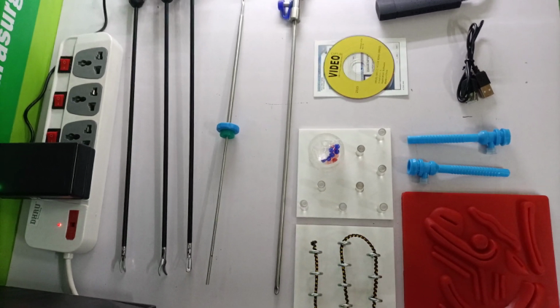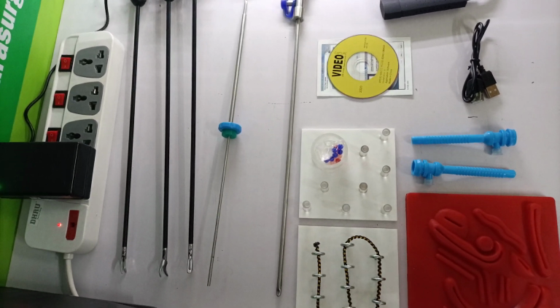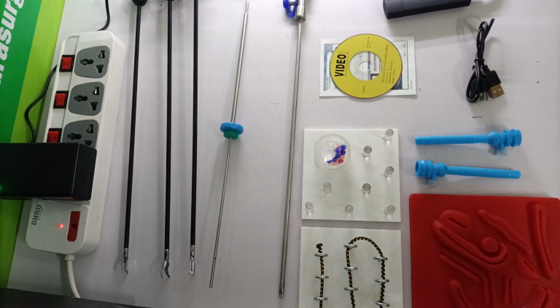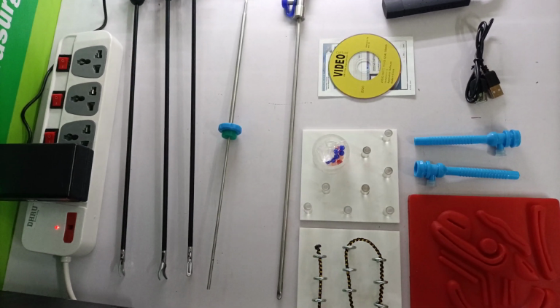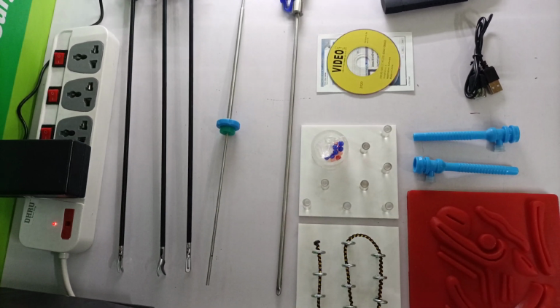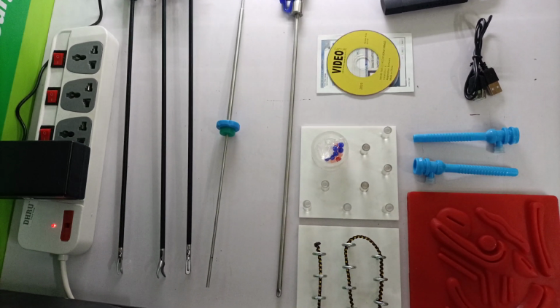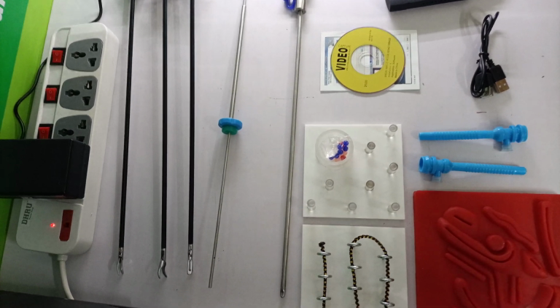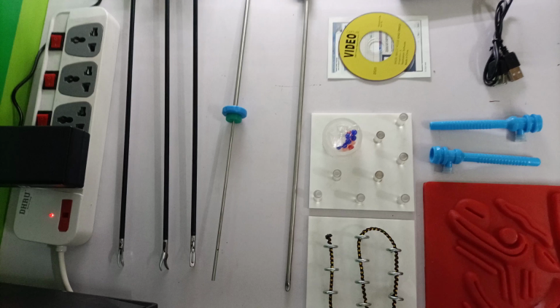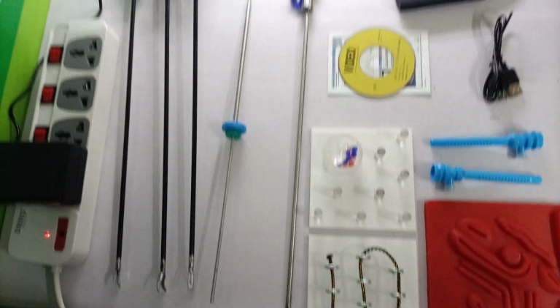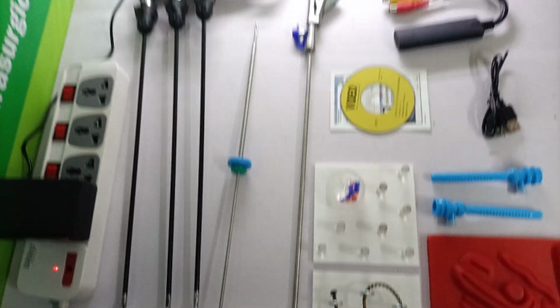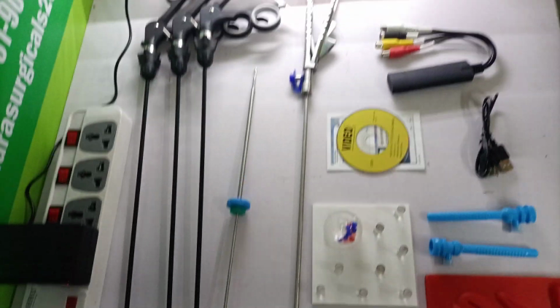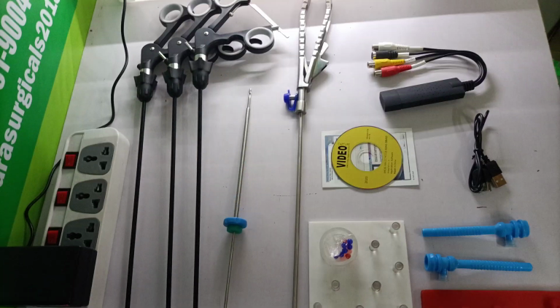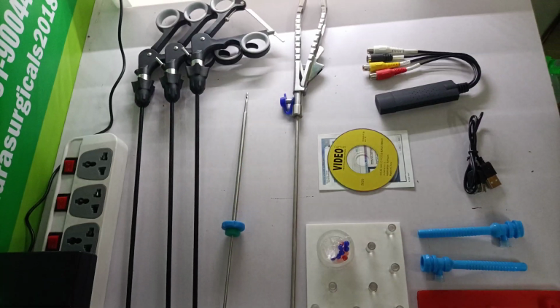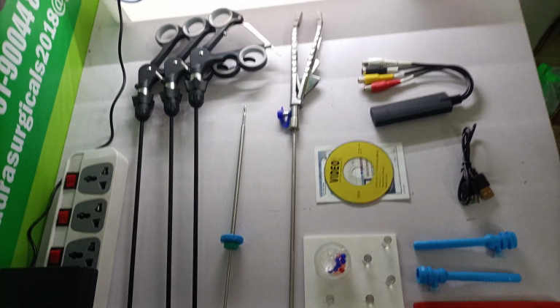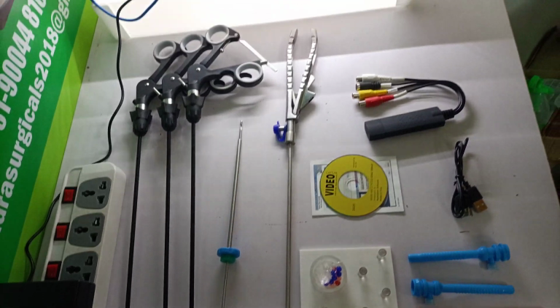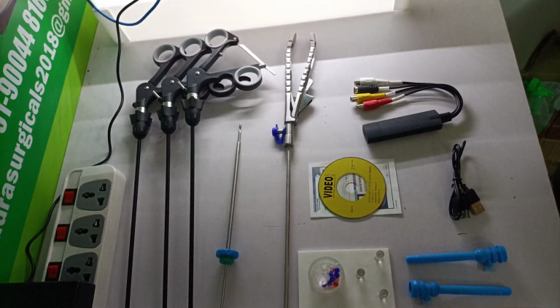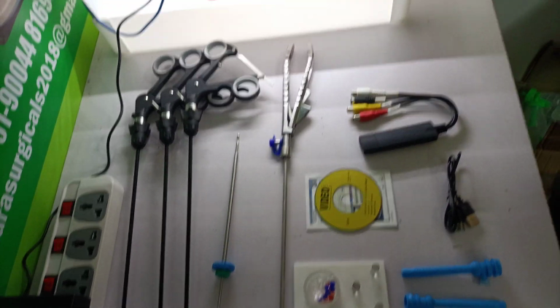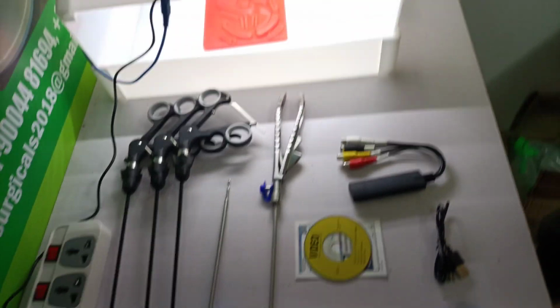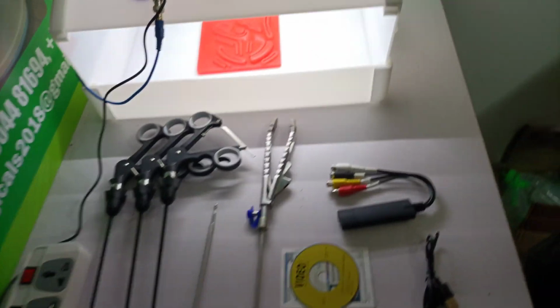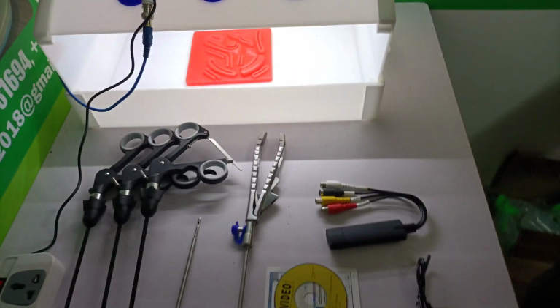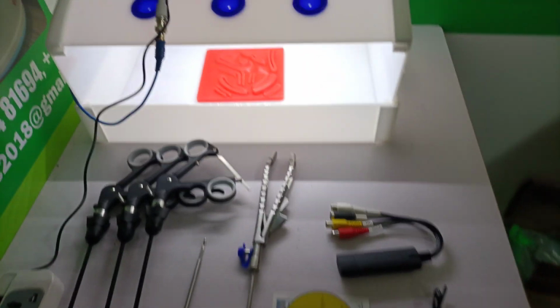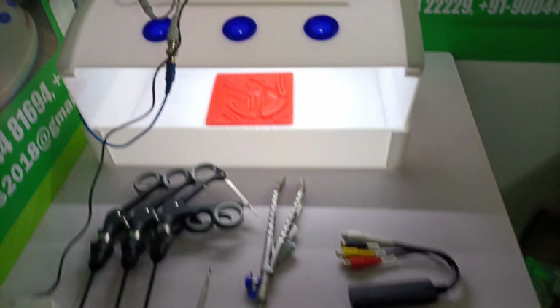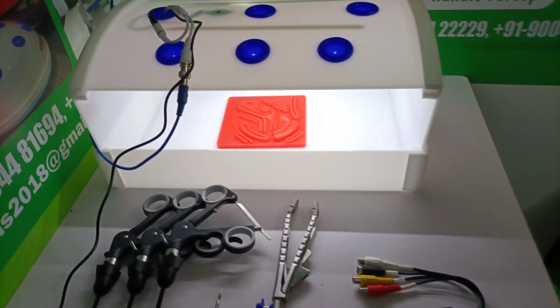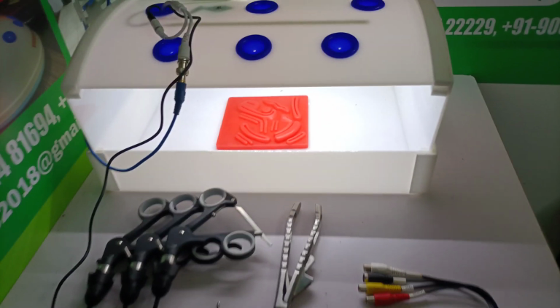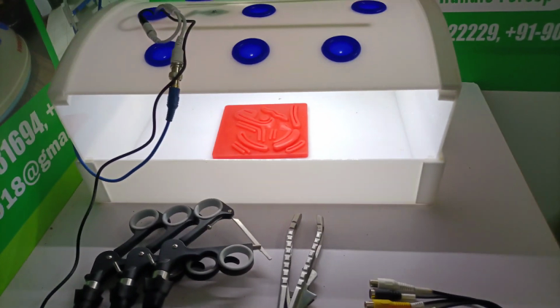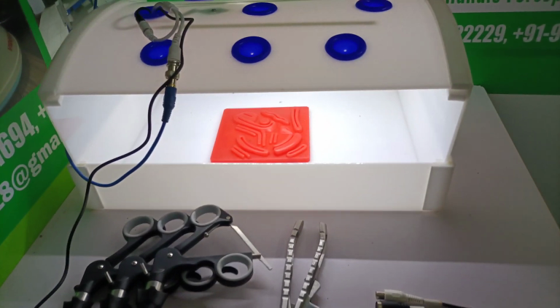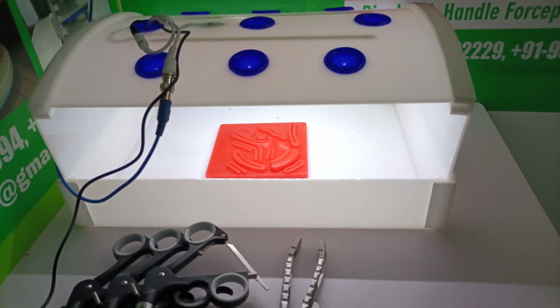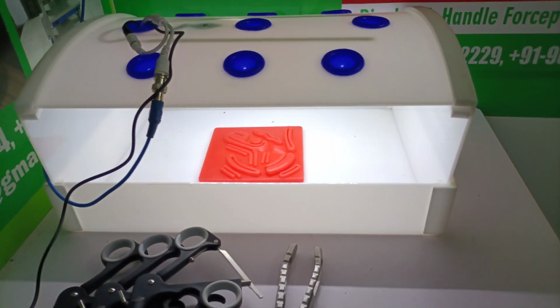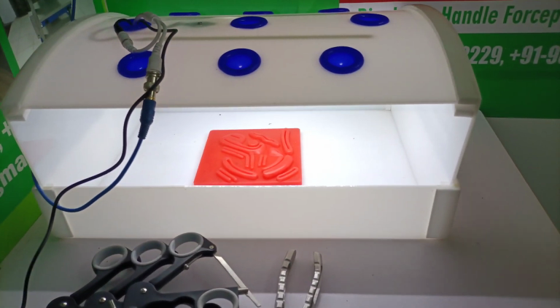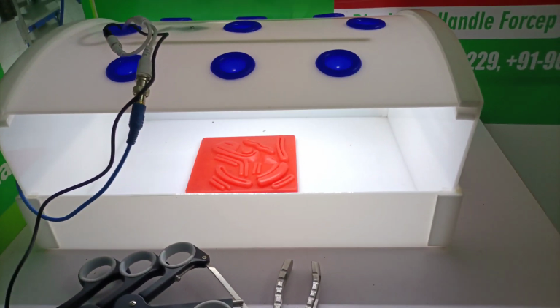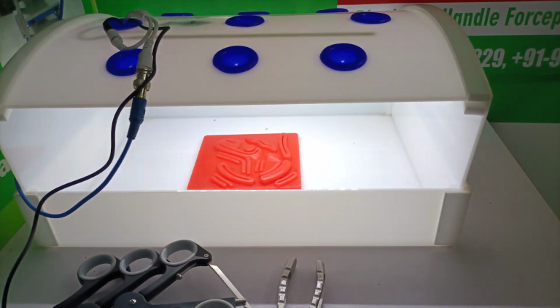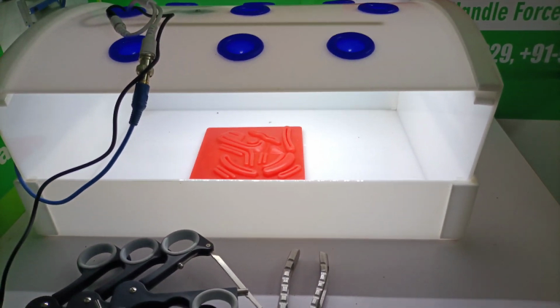All these instruments are reusable and autoclavable. You can use them in real surgery too.